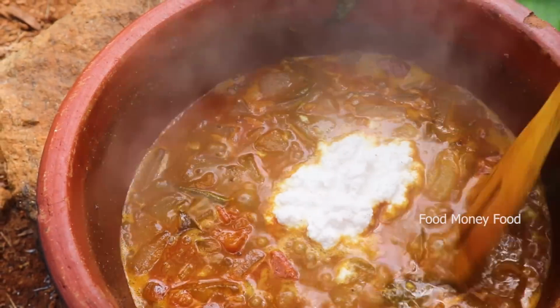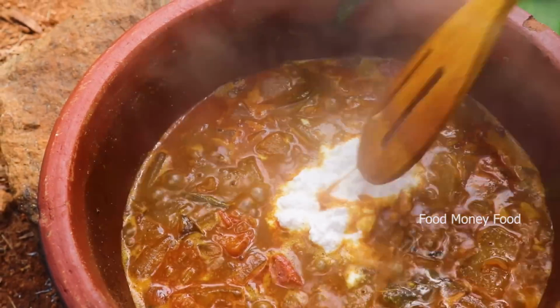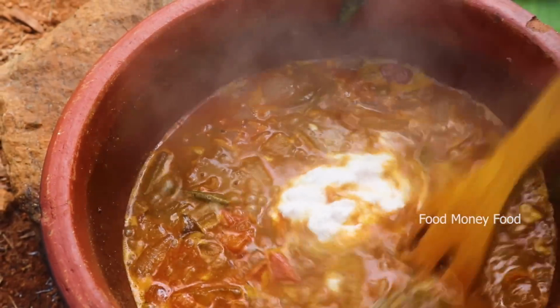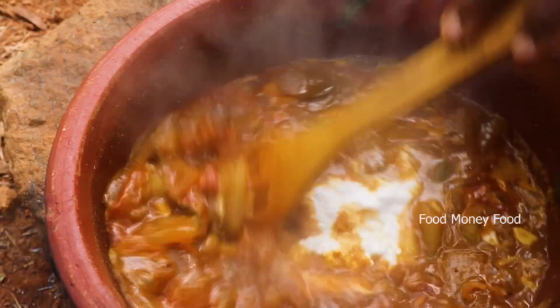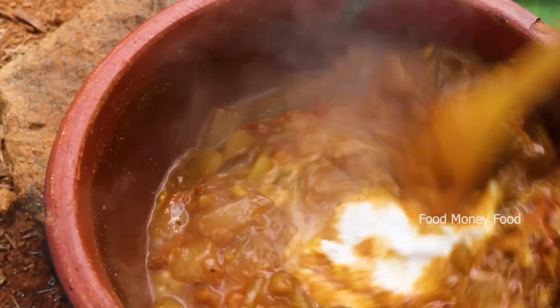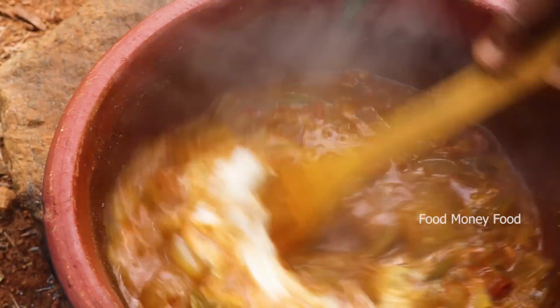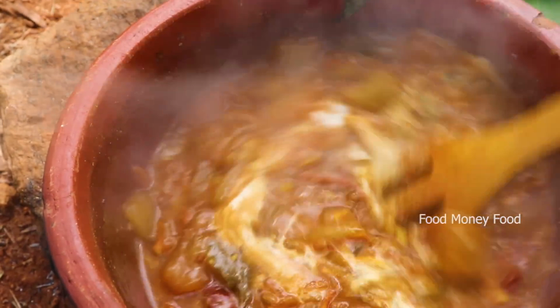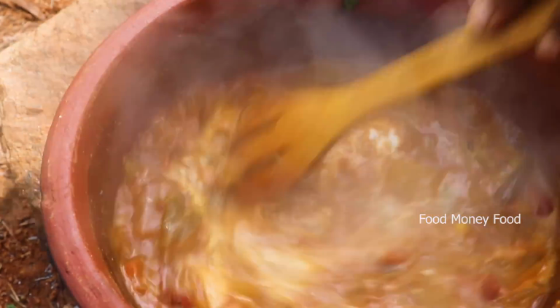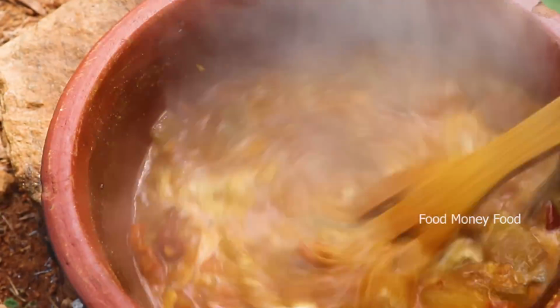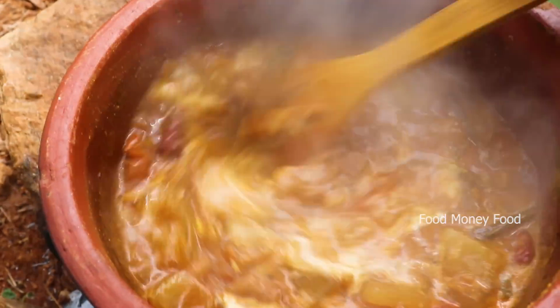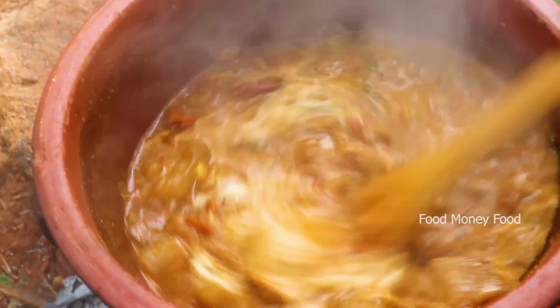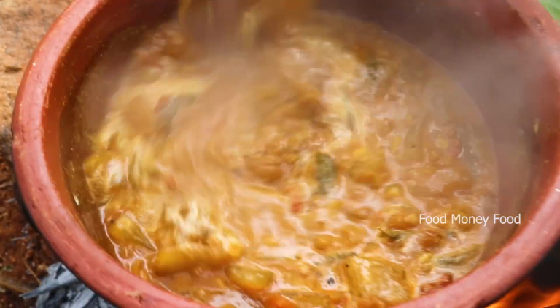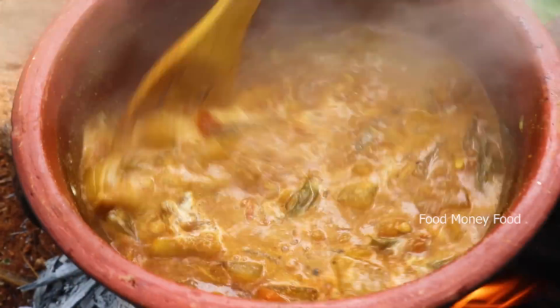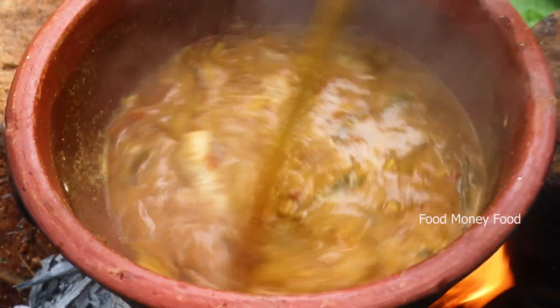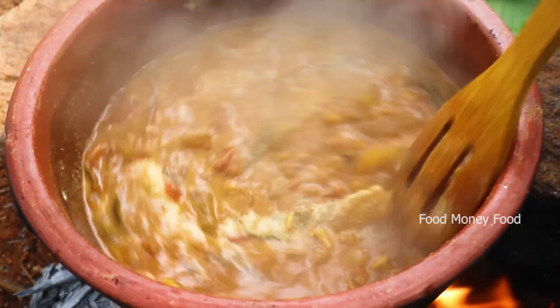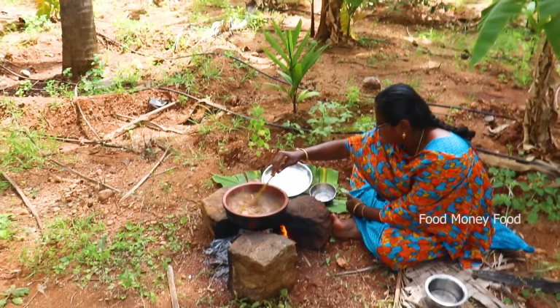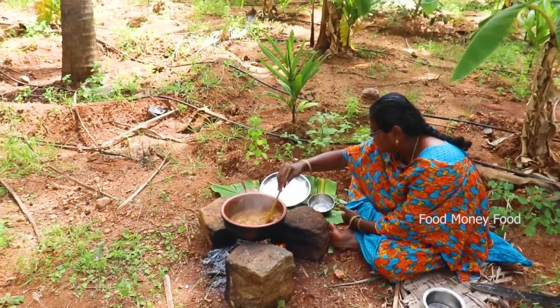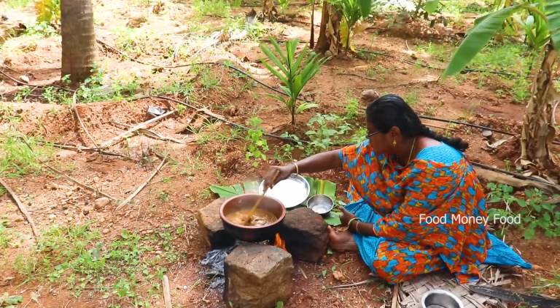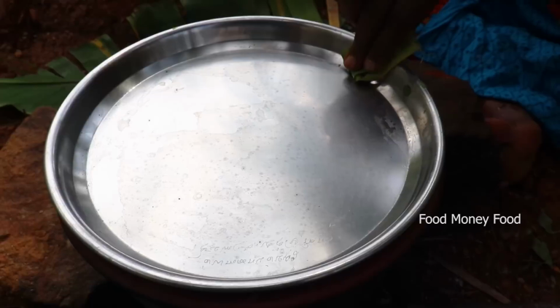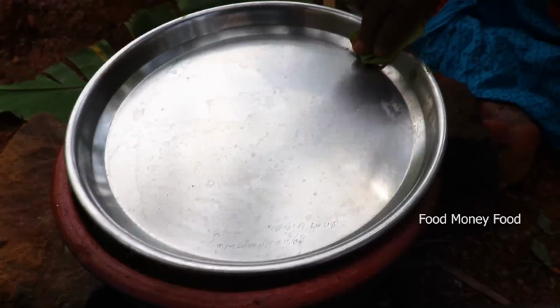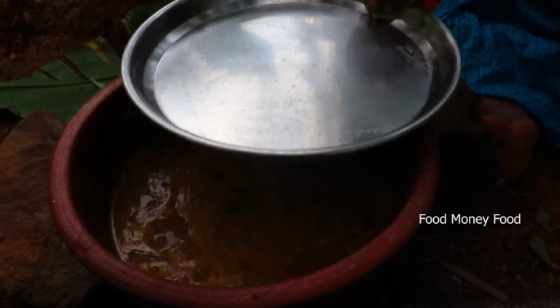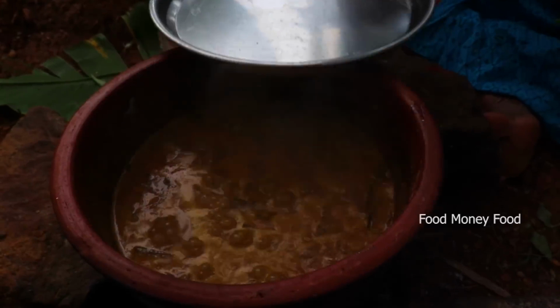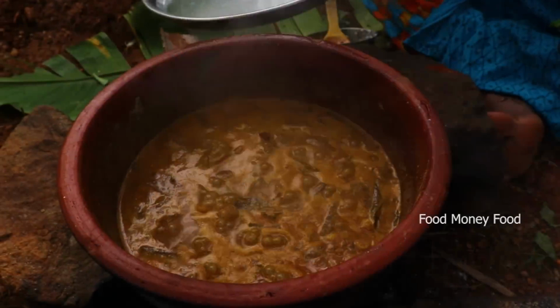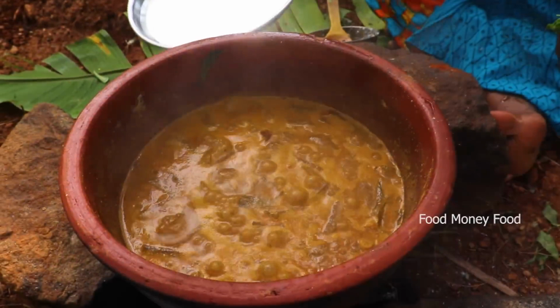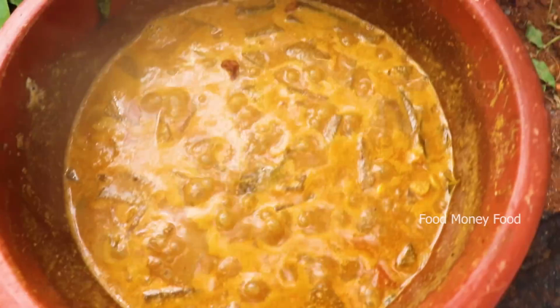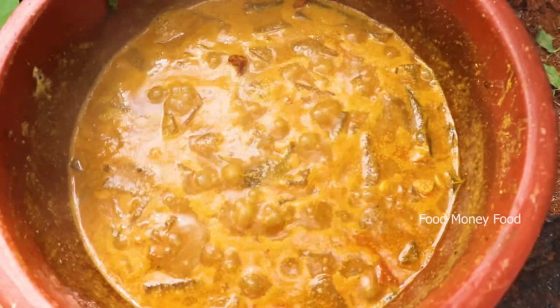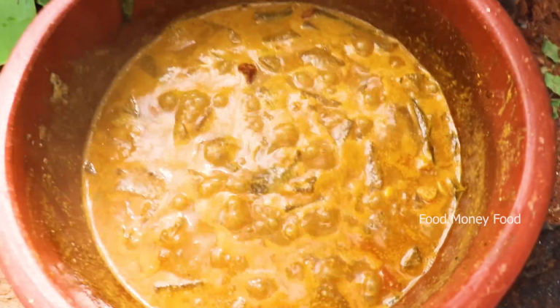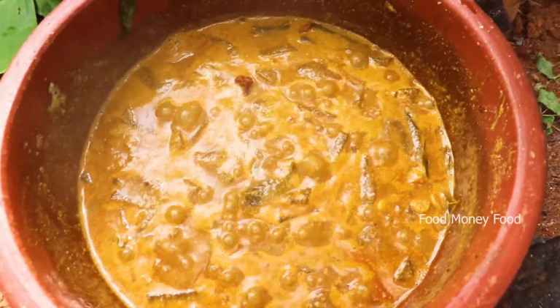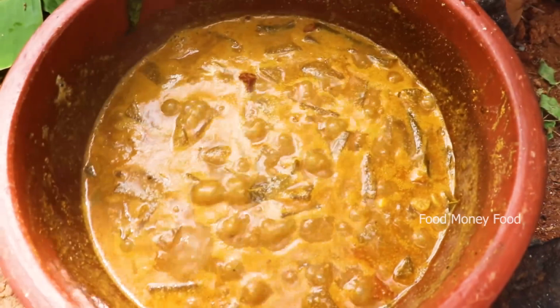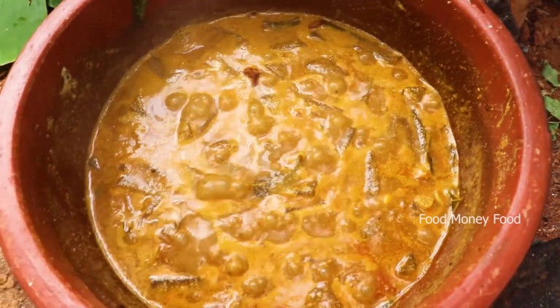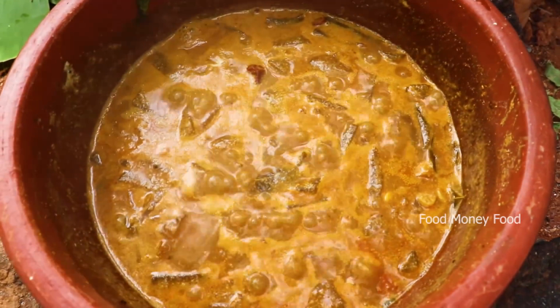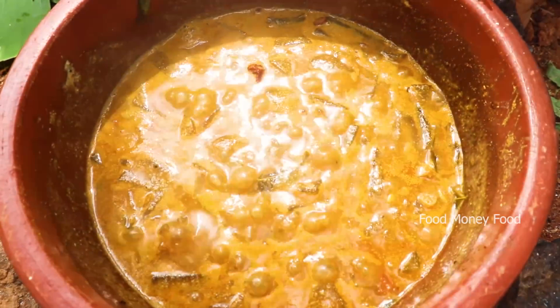Let's cook it a whole time. It's coming to a very nice paste.